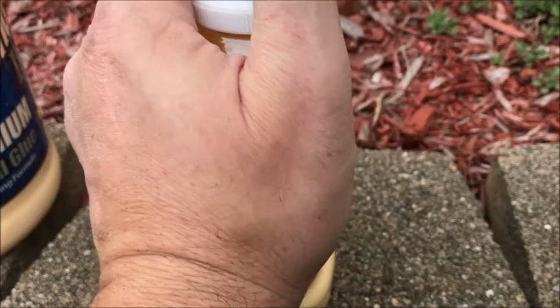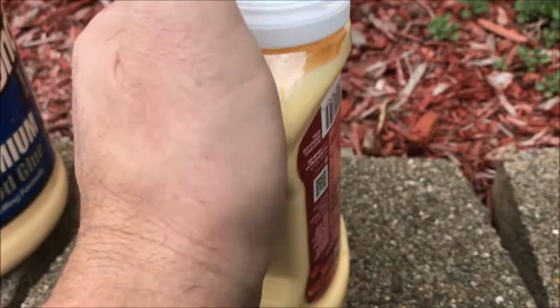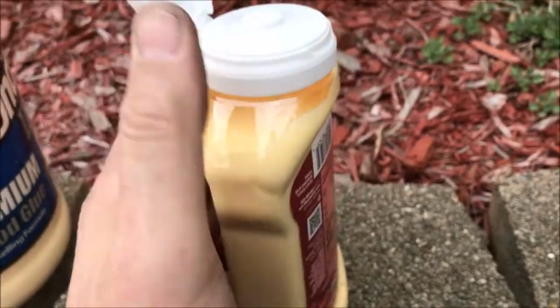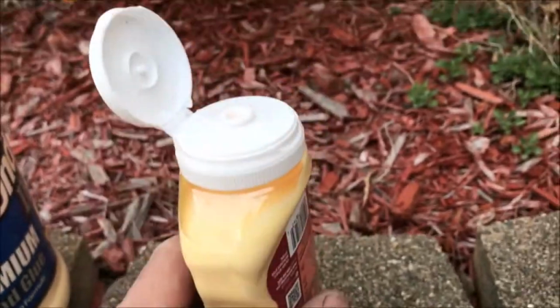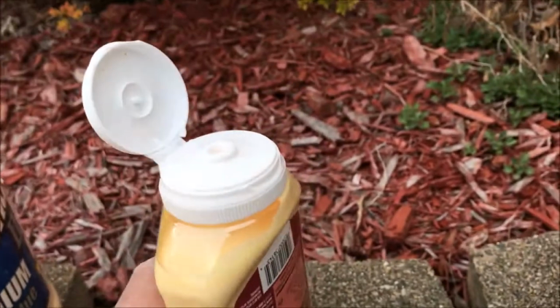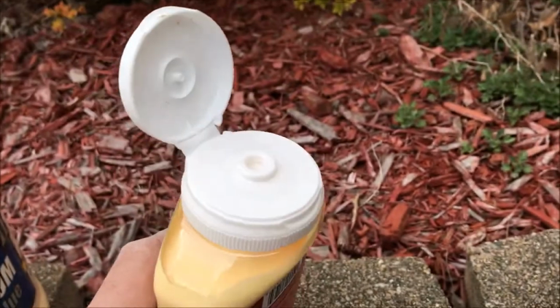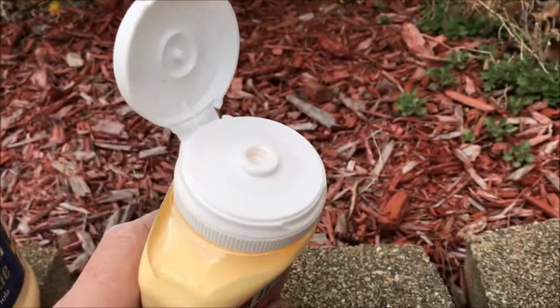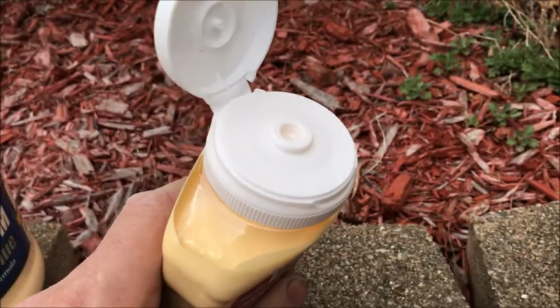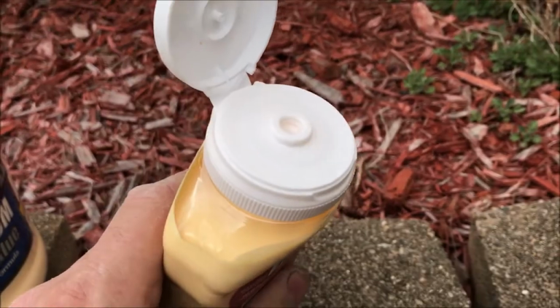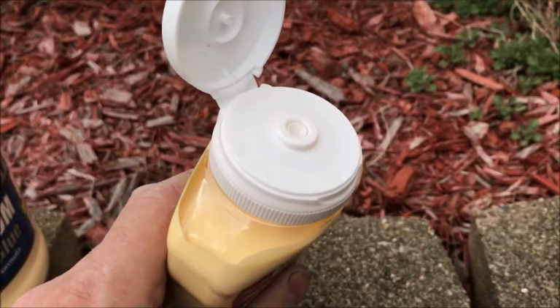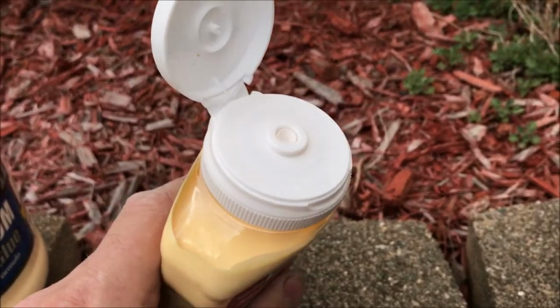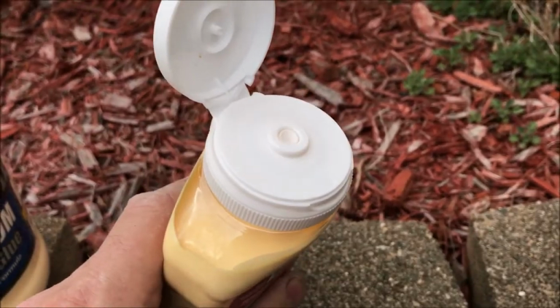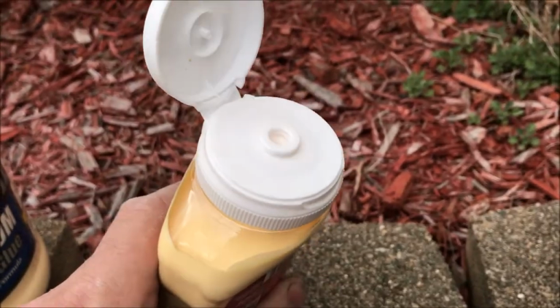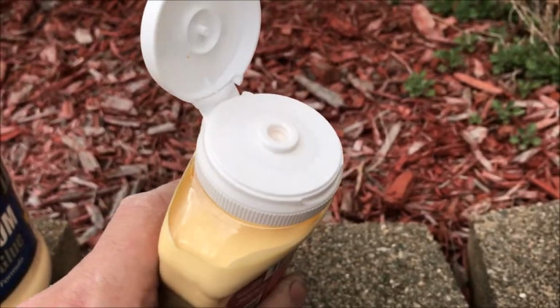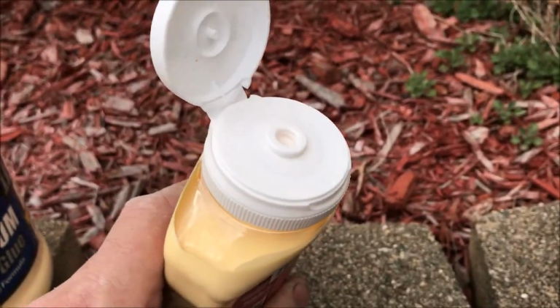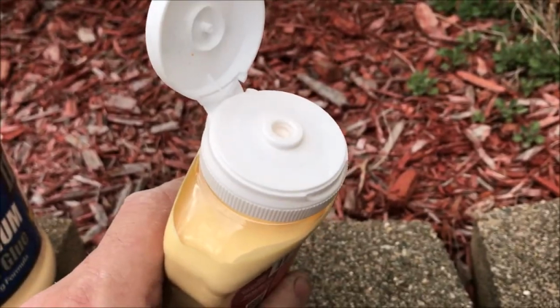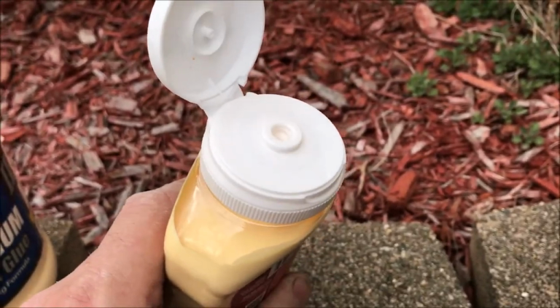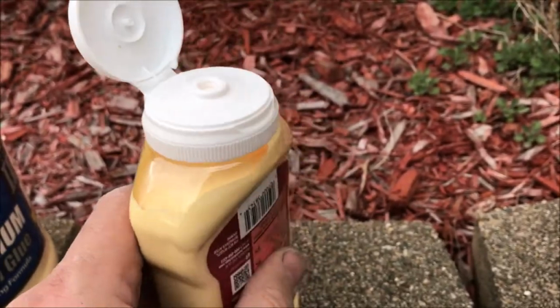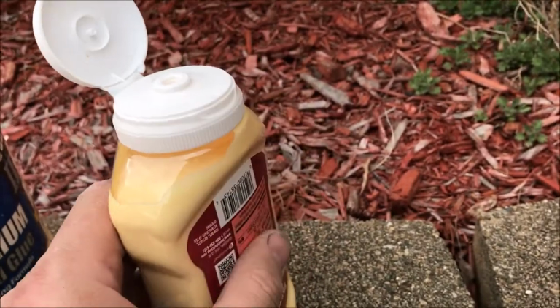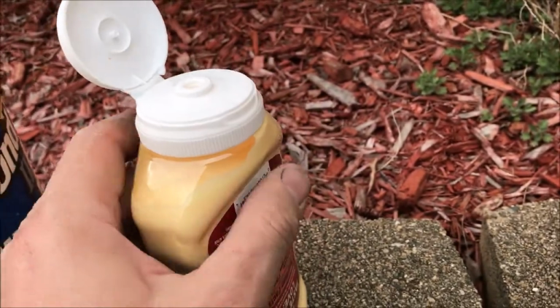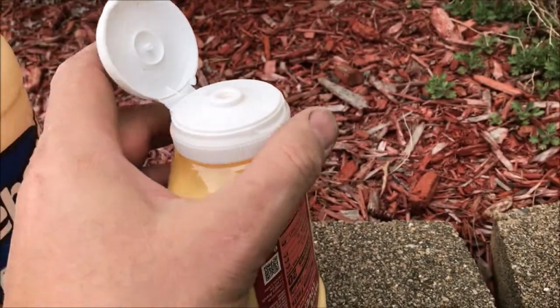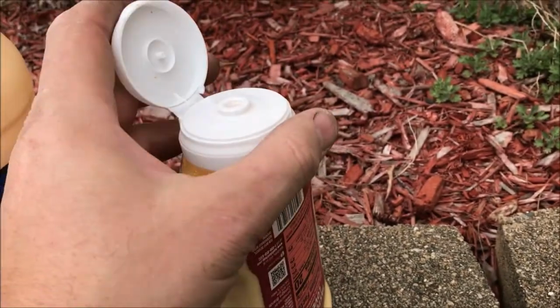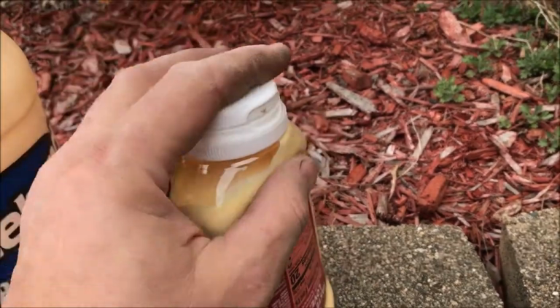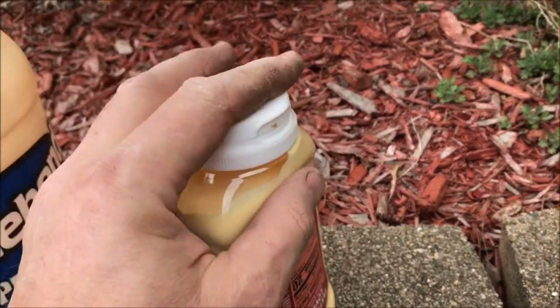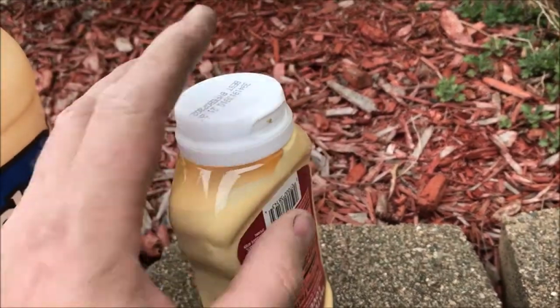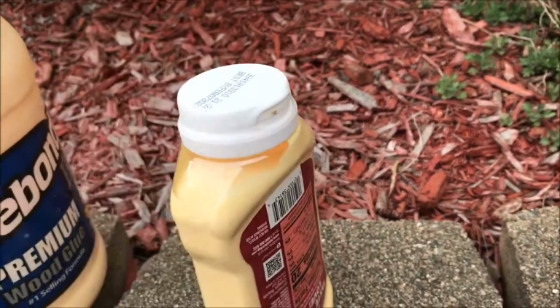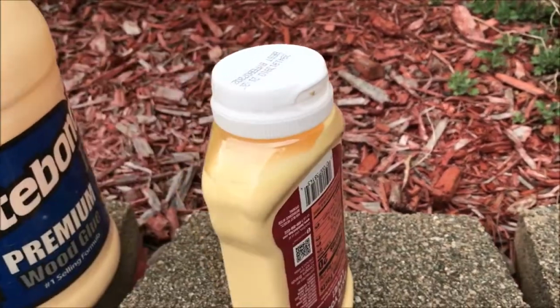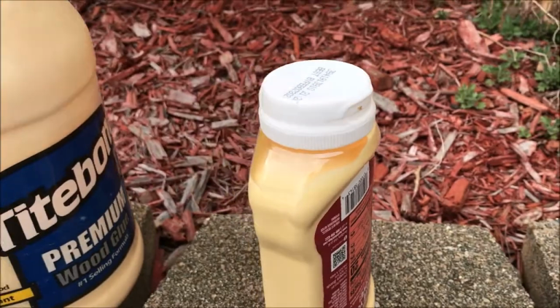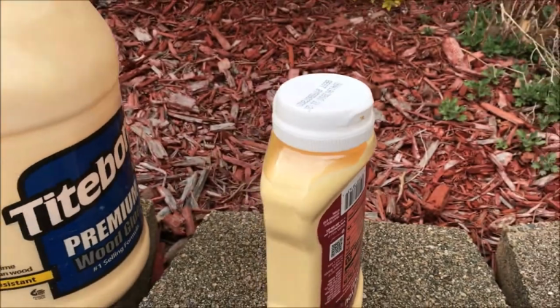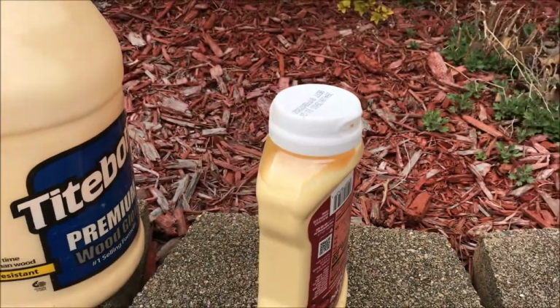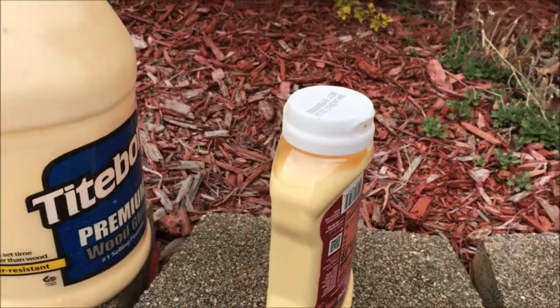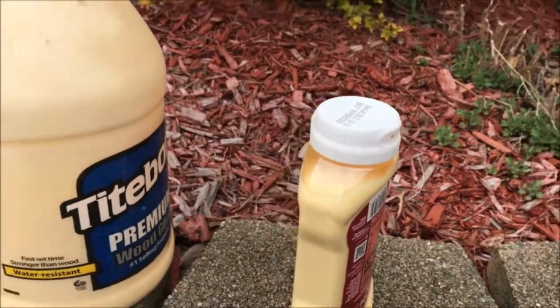Then when you go to apply it, it's nice and easy — just like squeezing out ketchup onto that hot dog. Have a nice day.